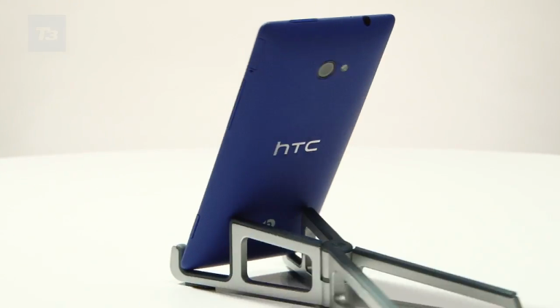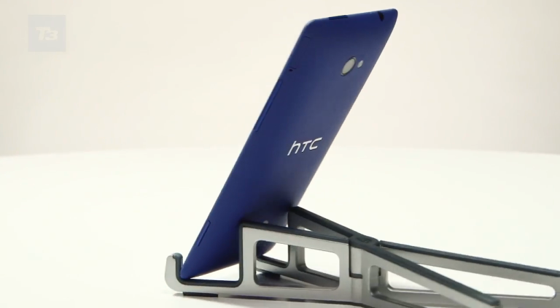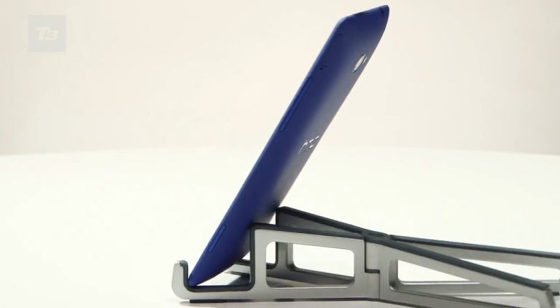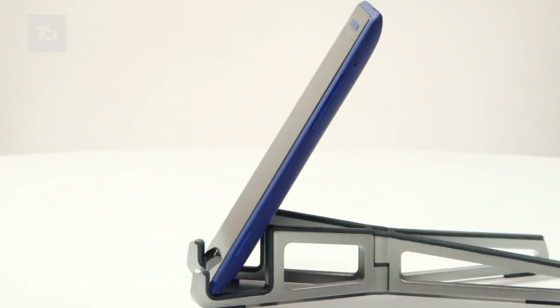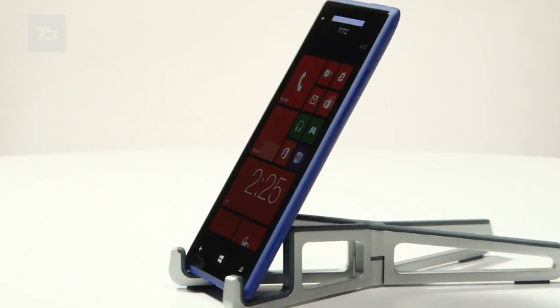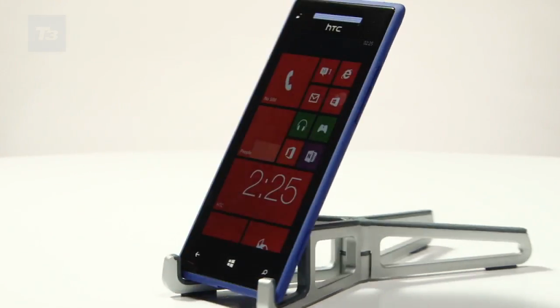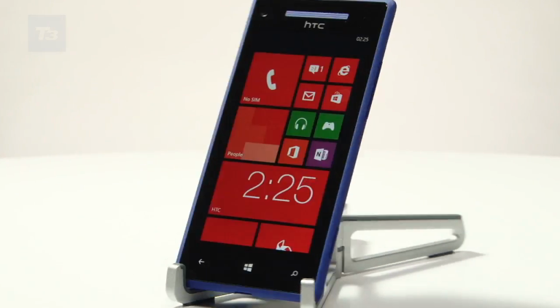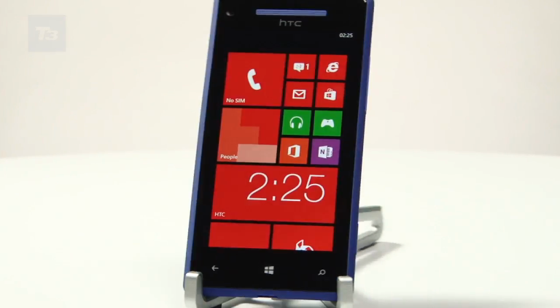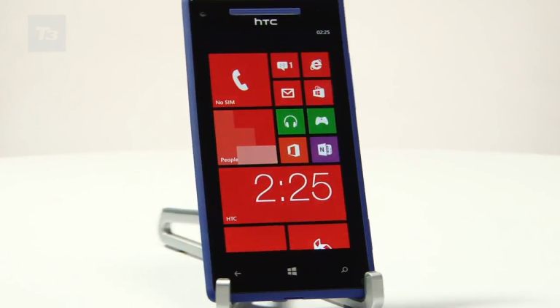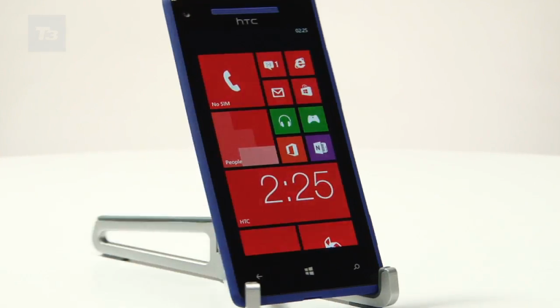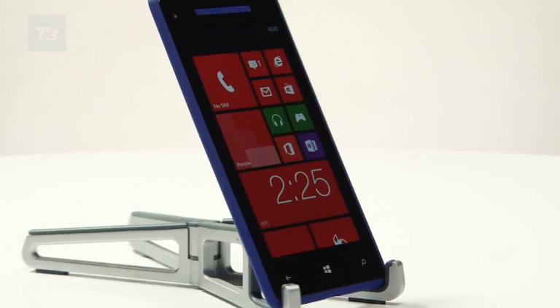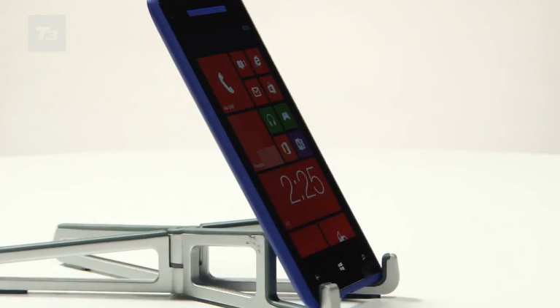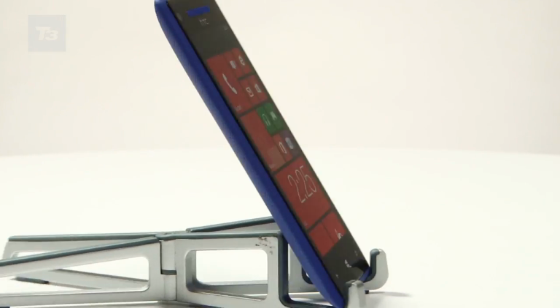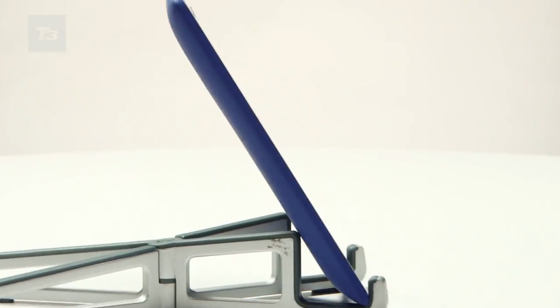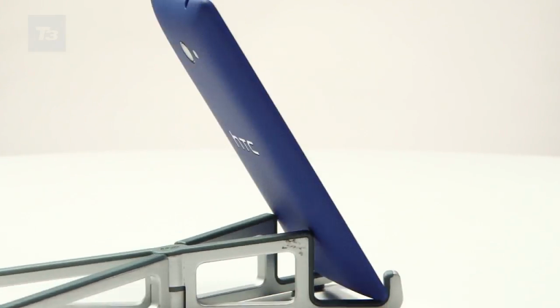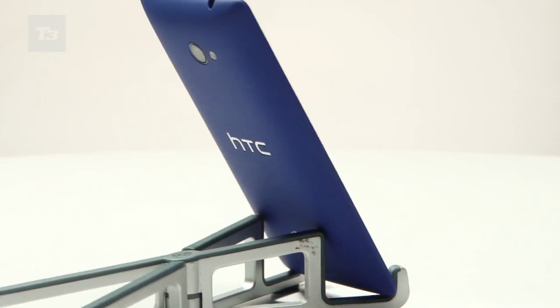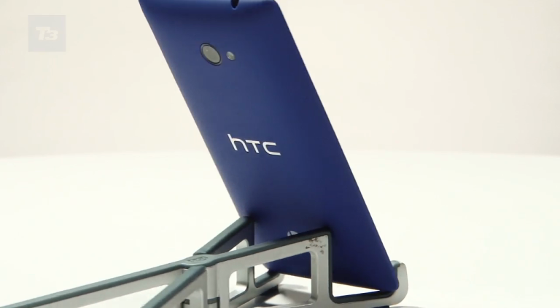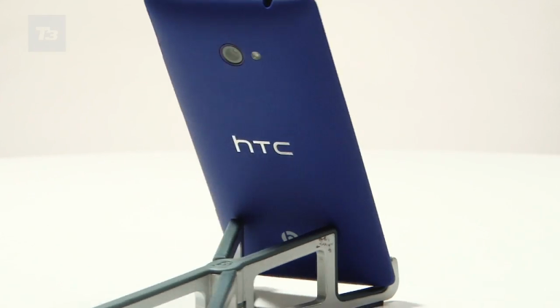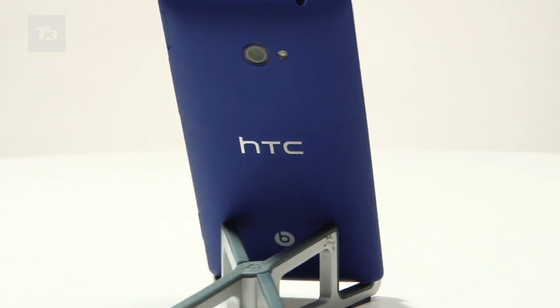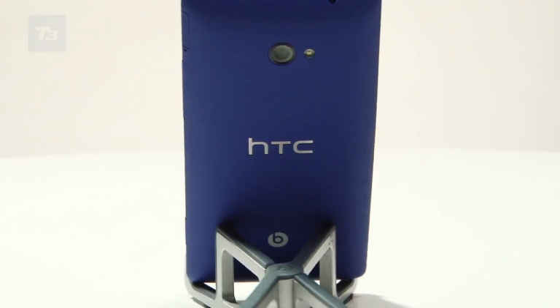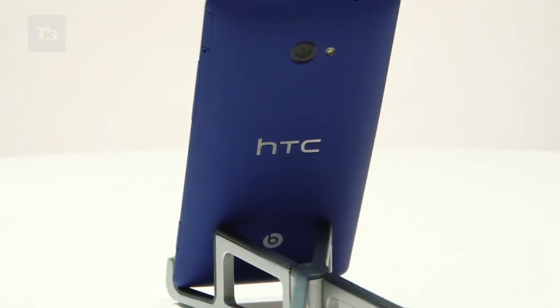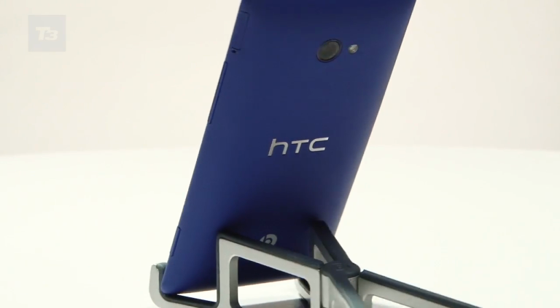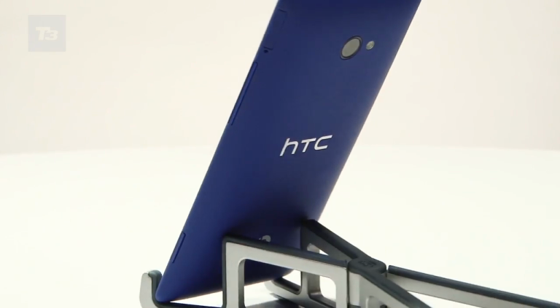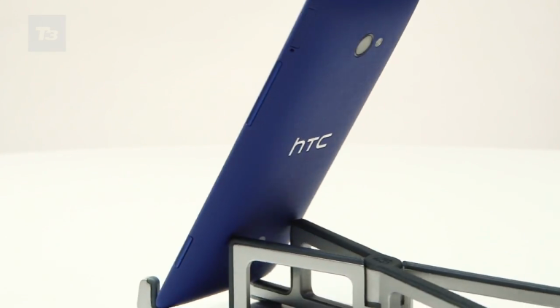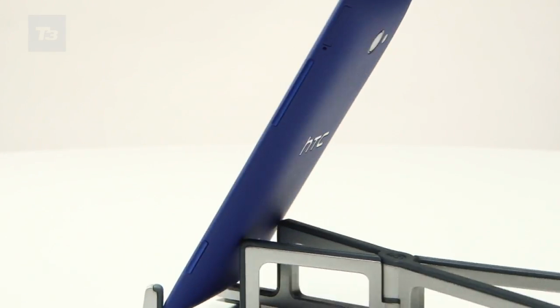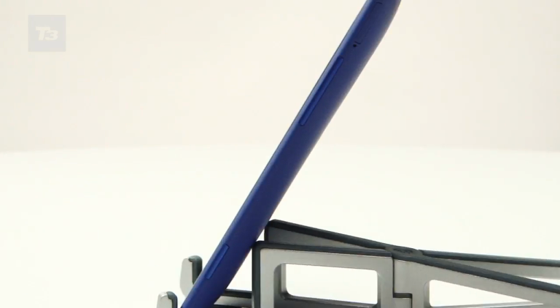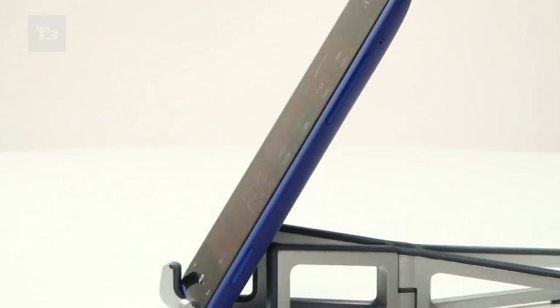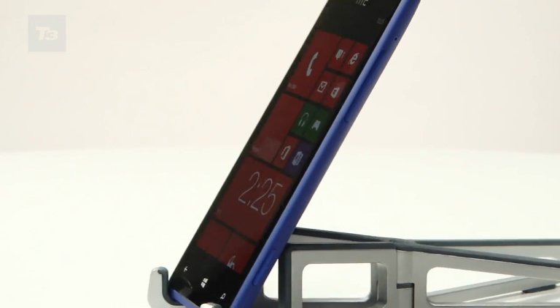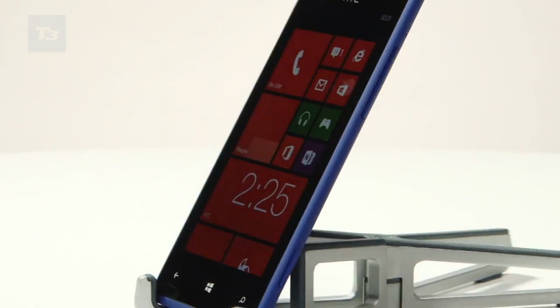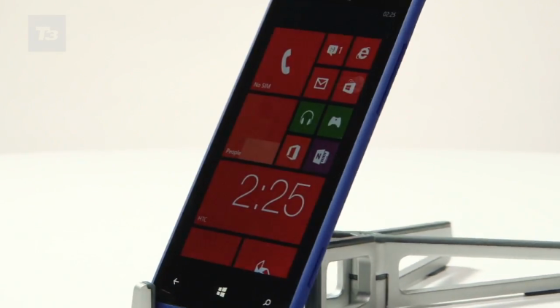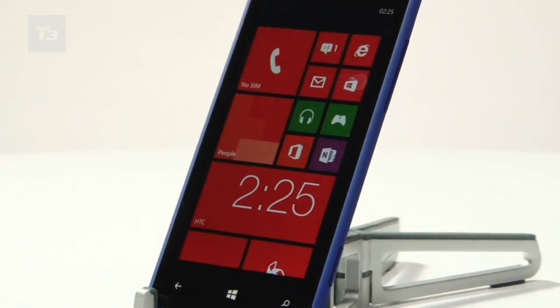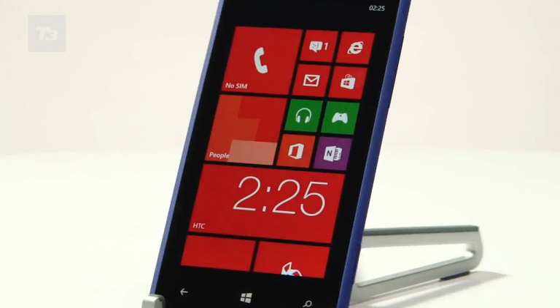For the latest Windows Phone 8 and Microsoft news, reviews, and features, keep it locked at T3.com.